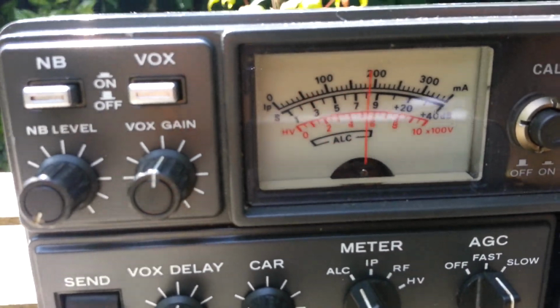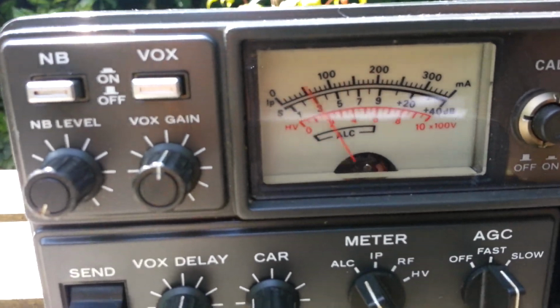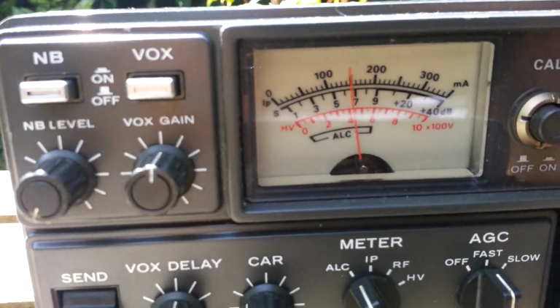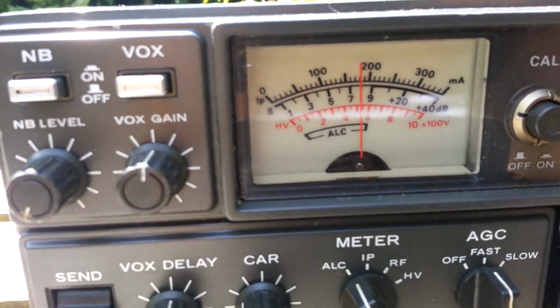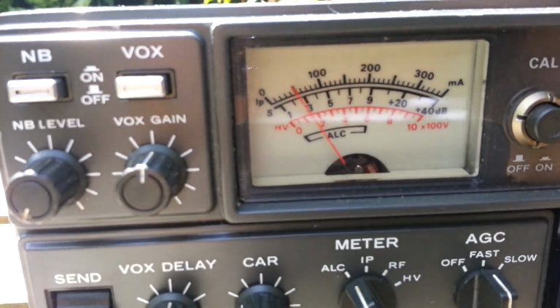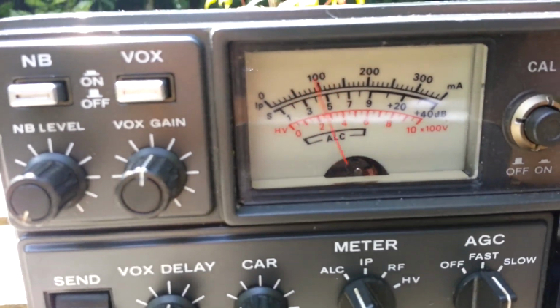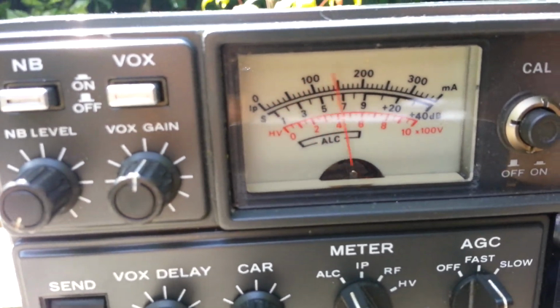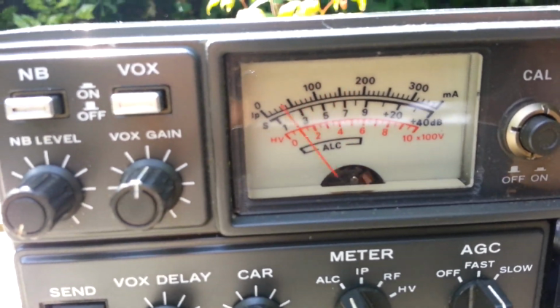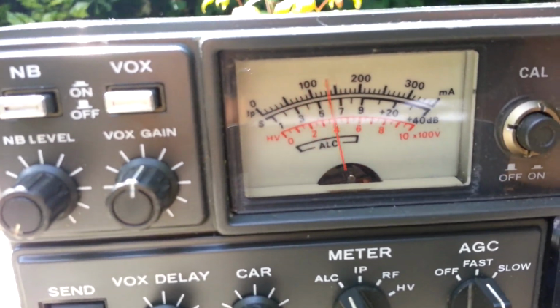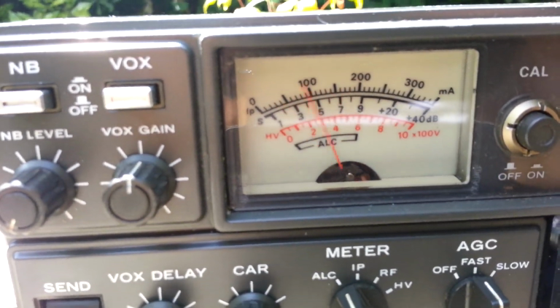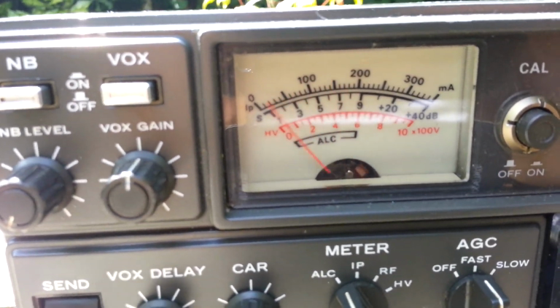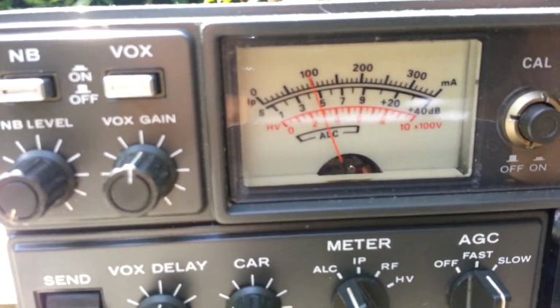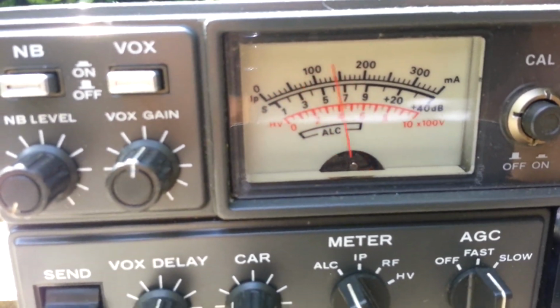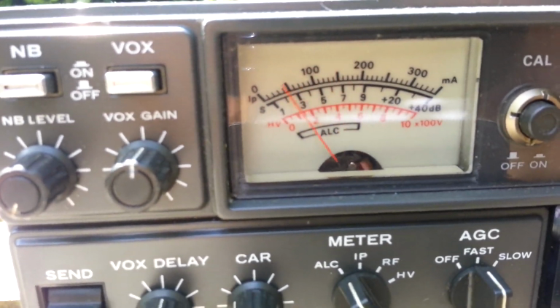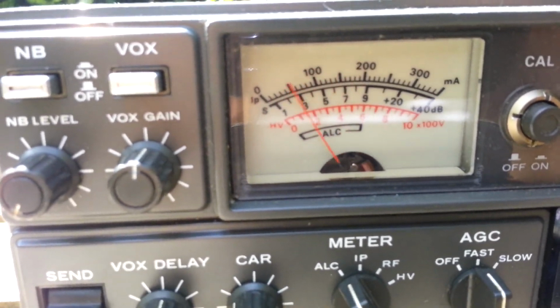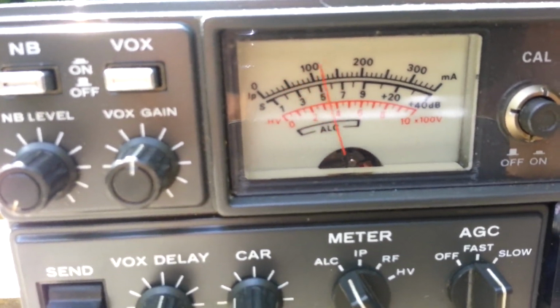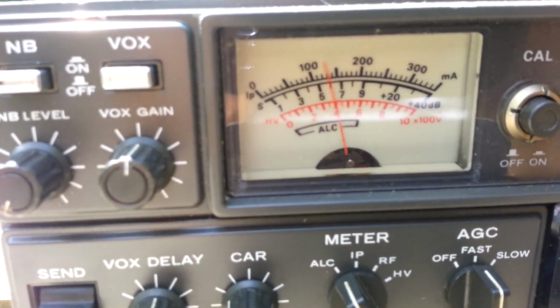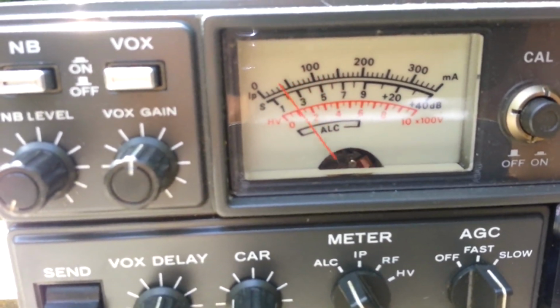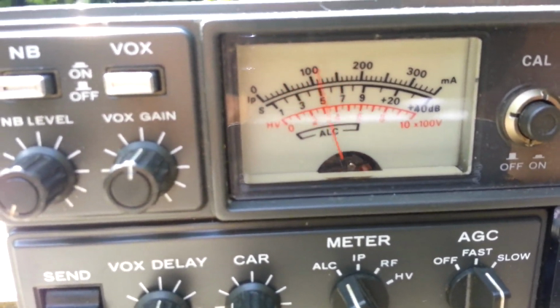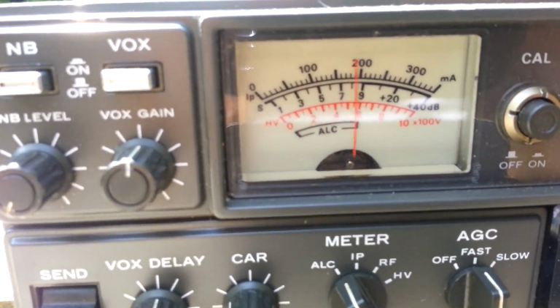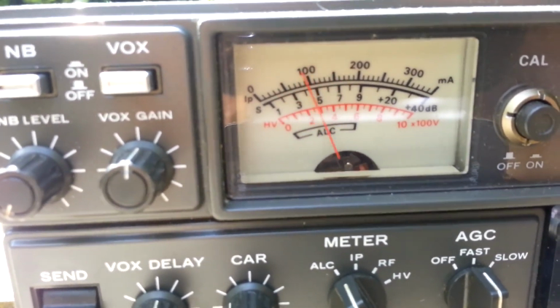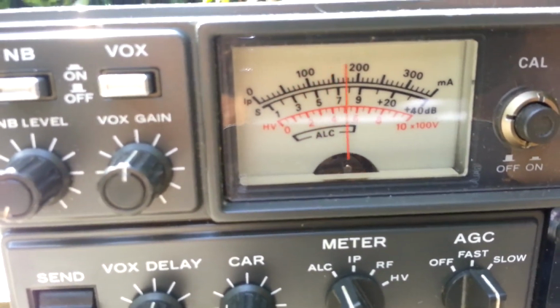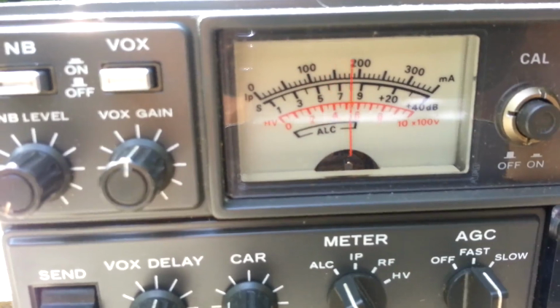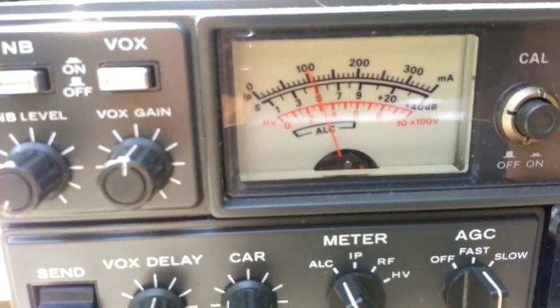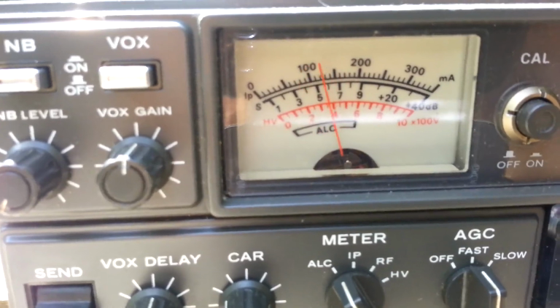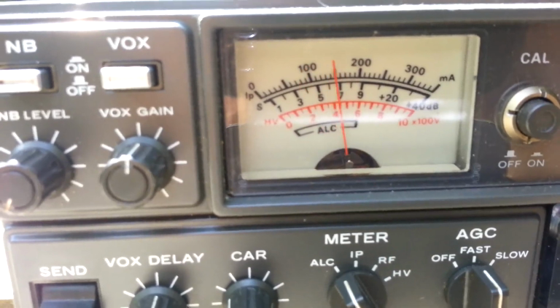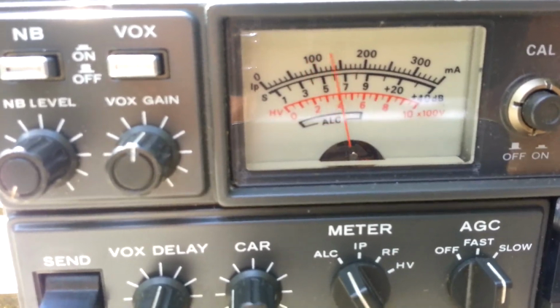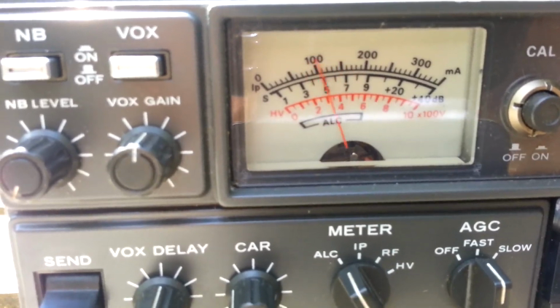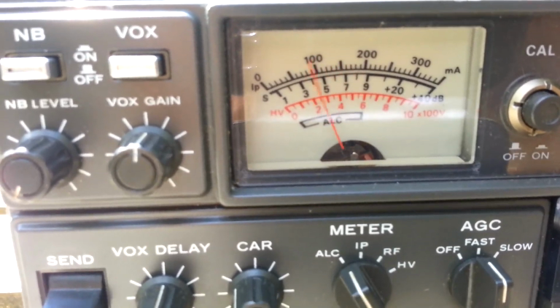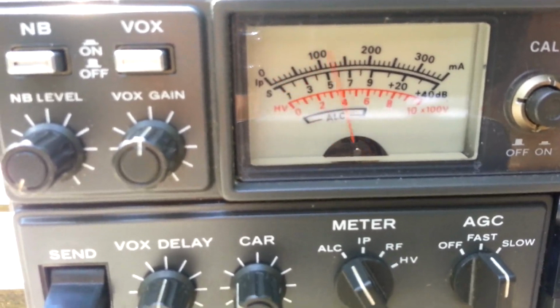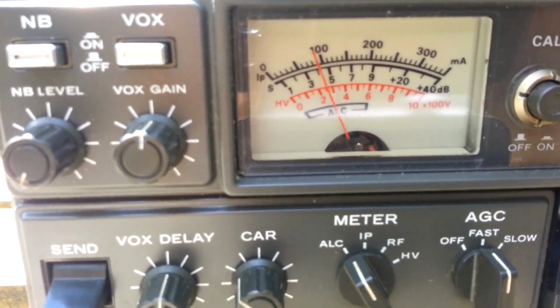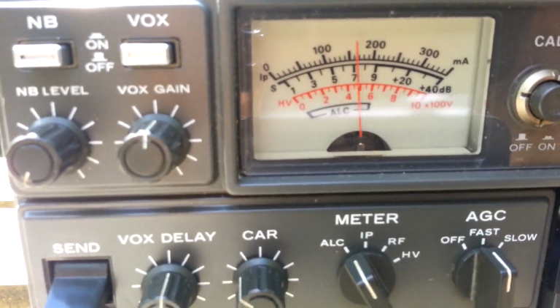CQ, CQ, CQ, CQ, CQ. Mic 6 X-Ray Romeo Echo calling CQ.